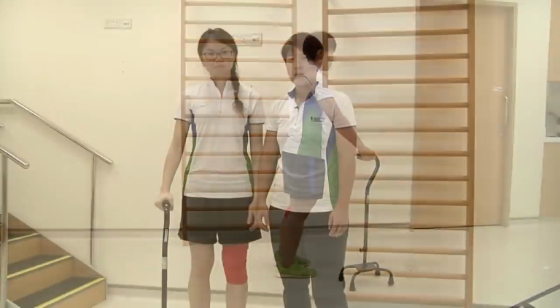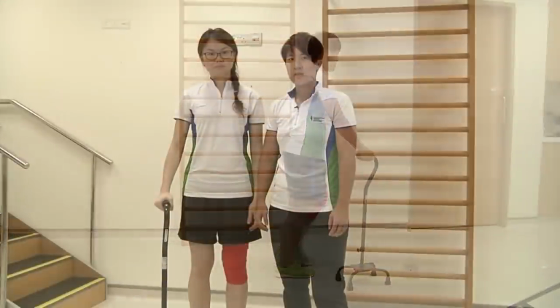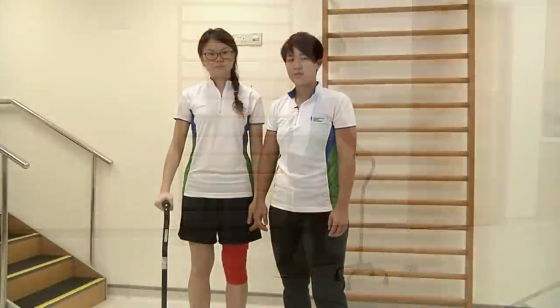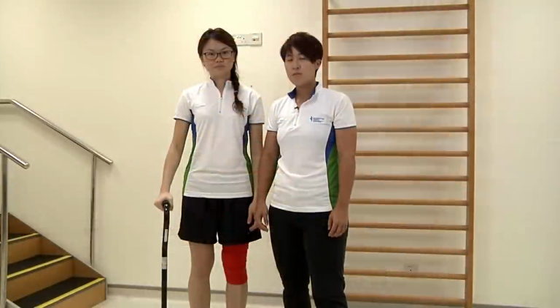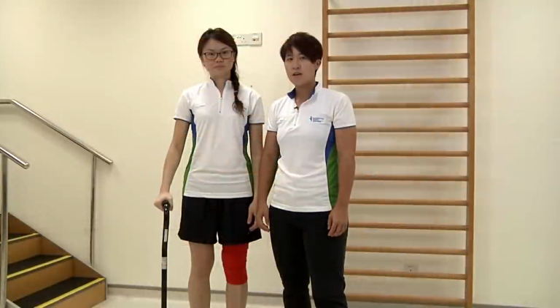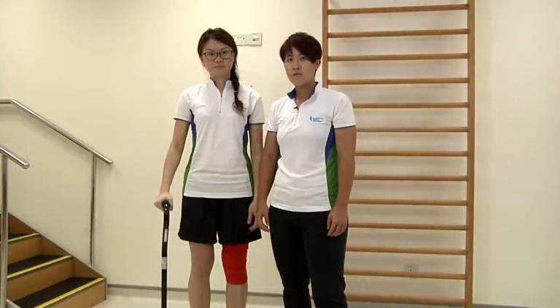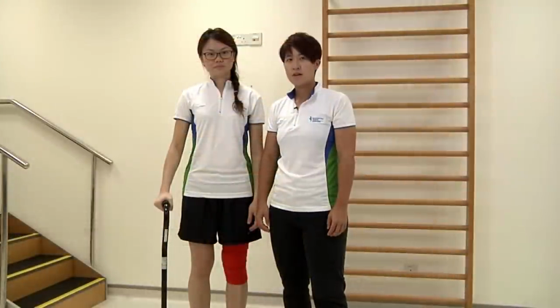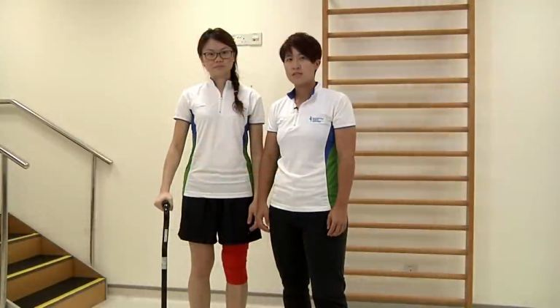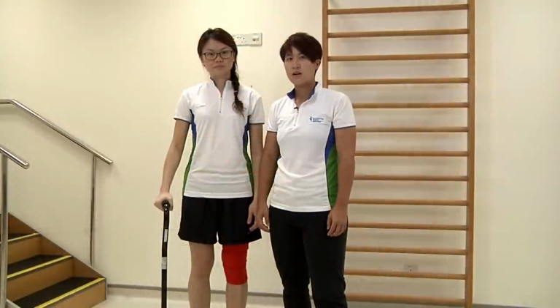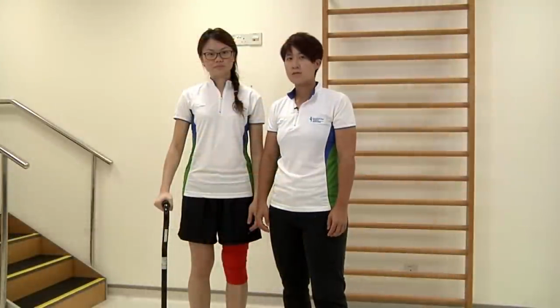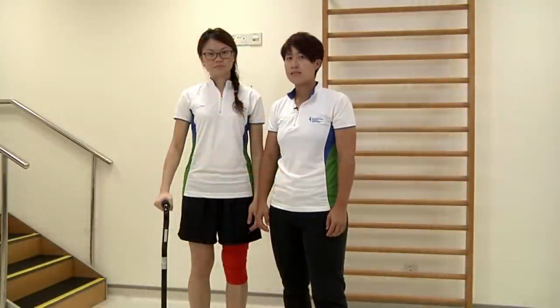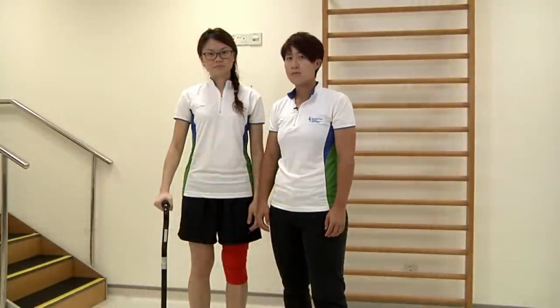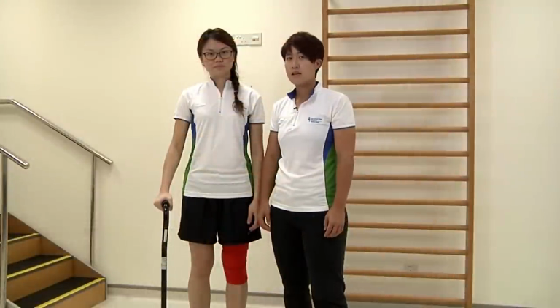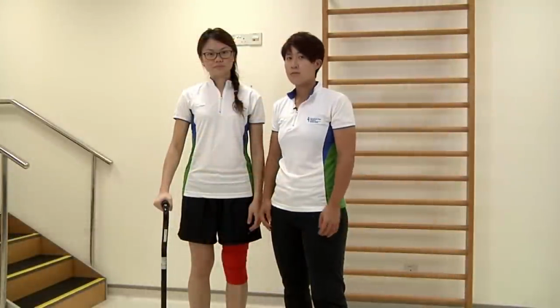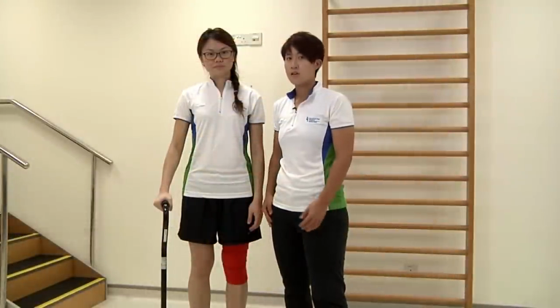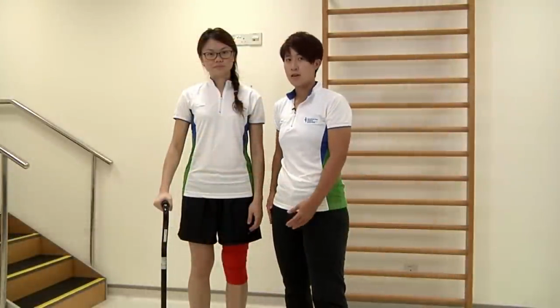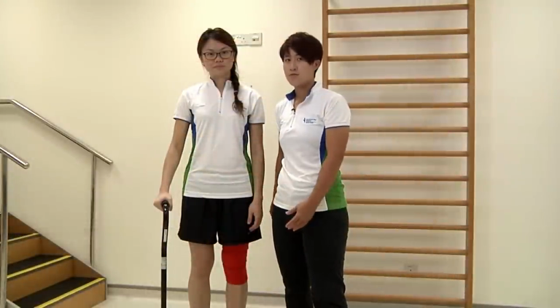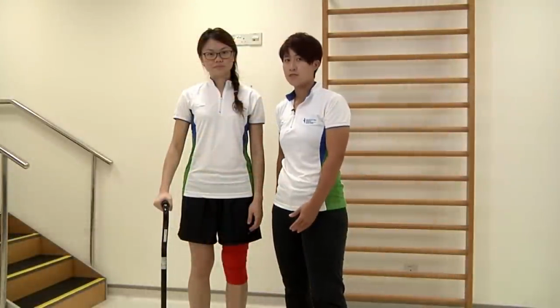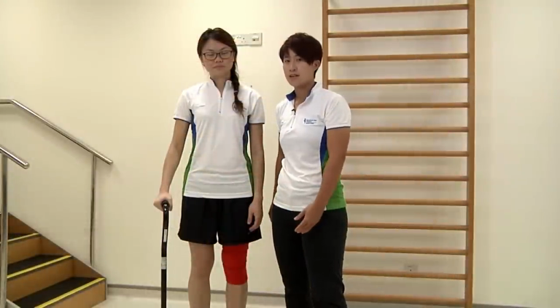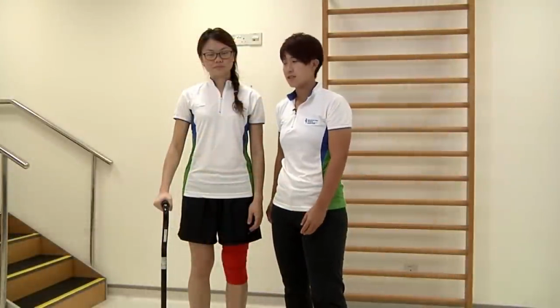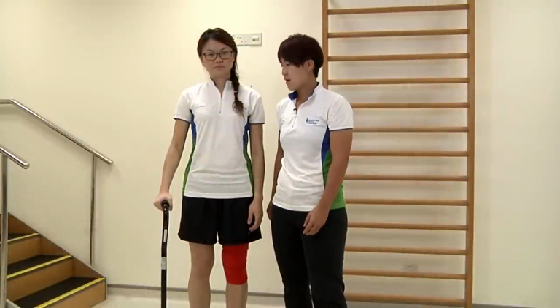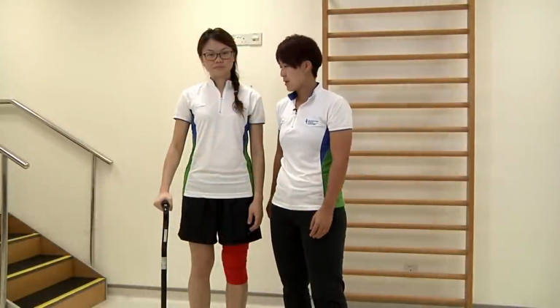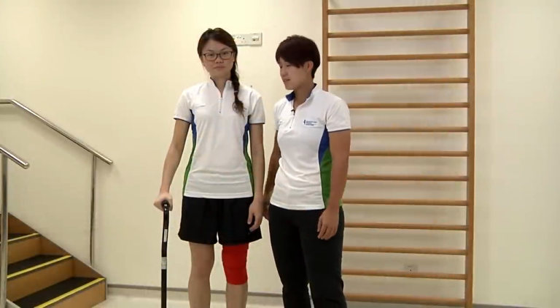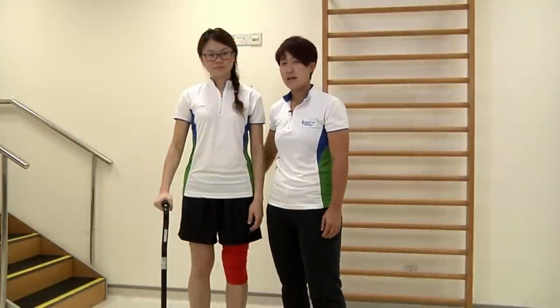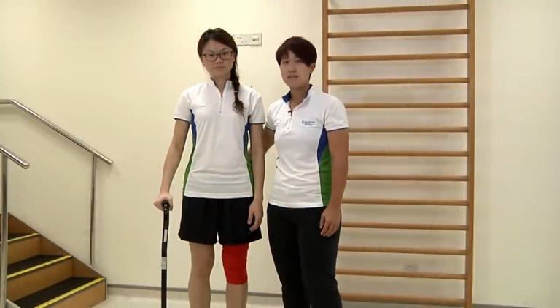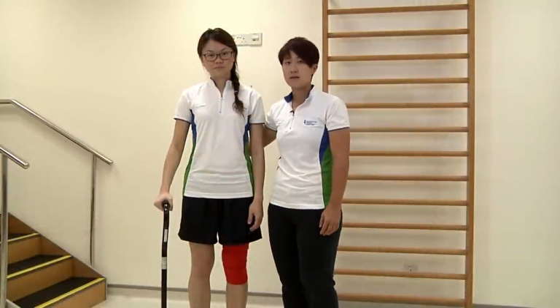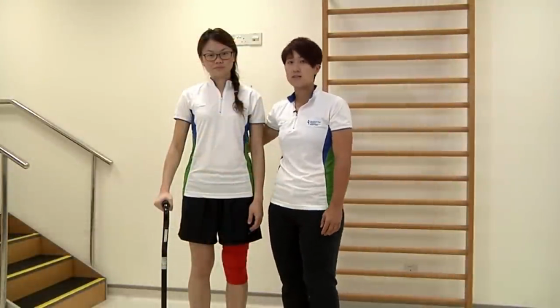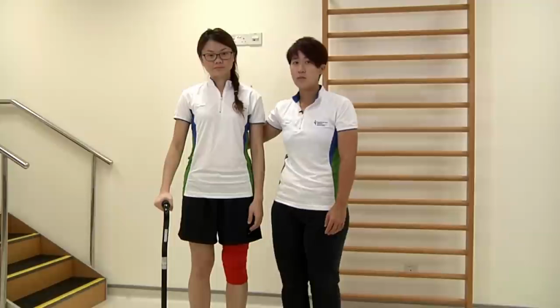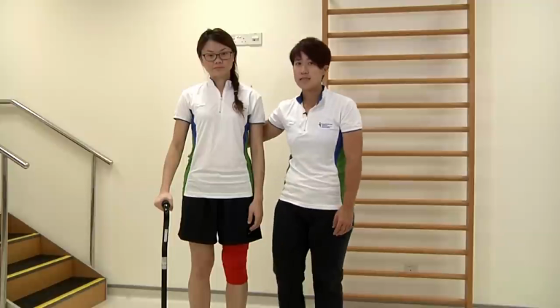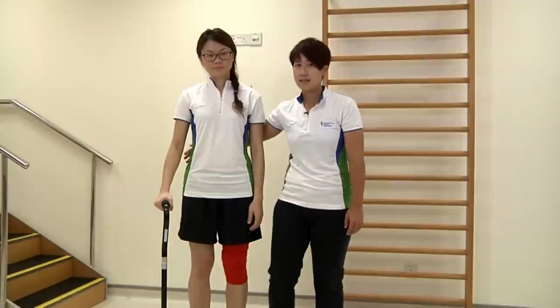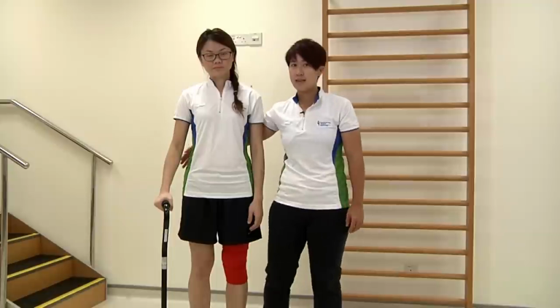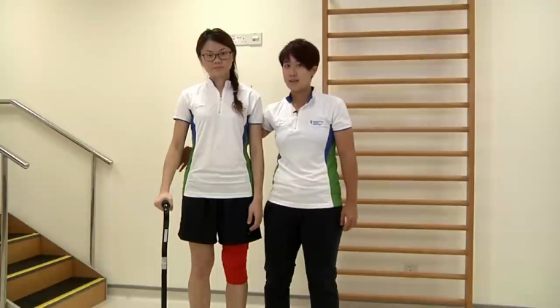To help your loved ones, always stand by them on the painful side. Place your hands around the waist like that.